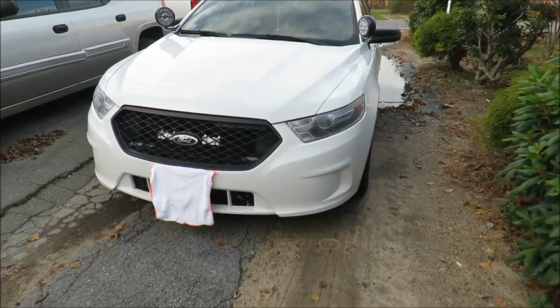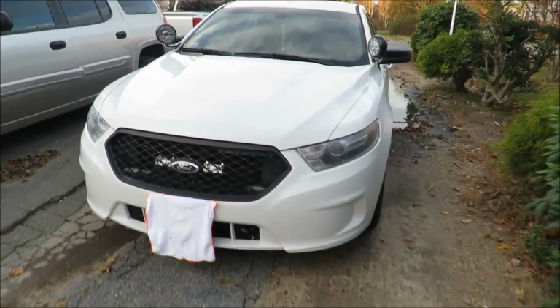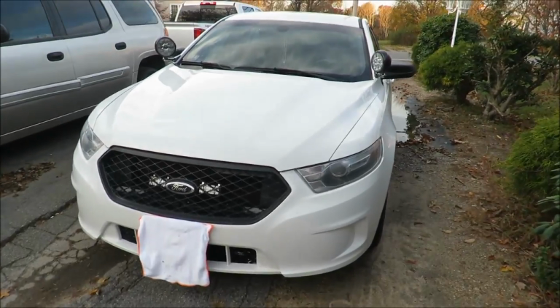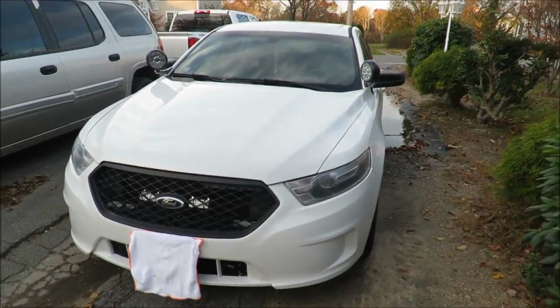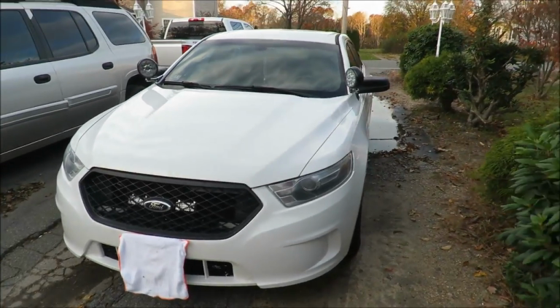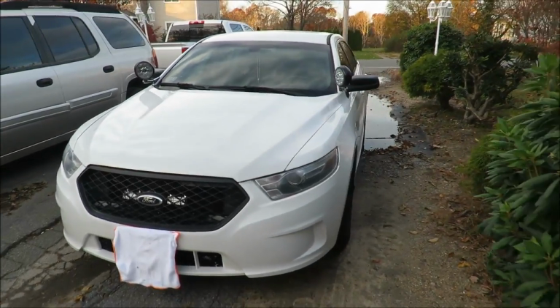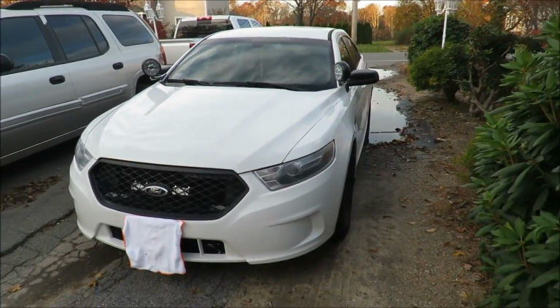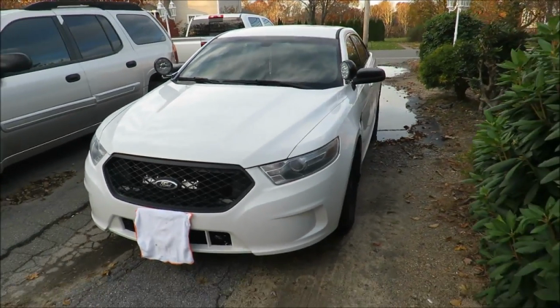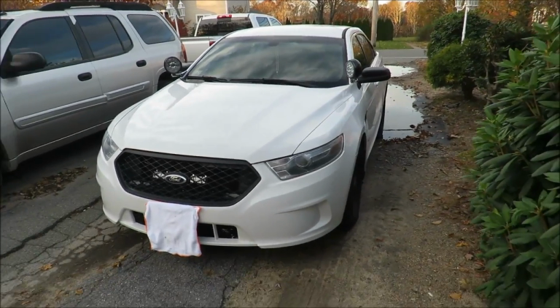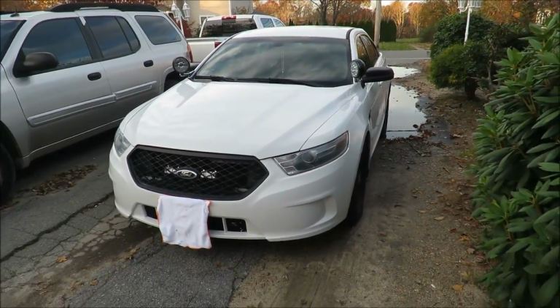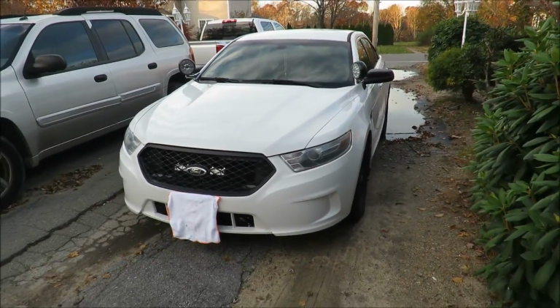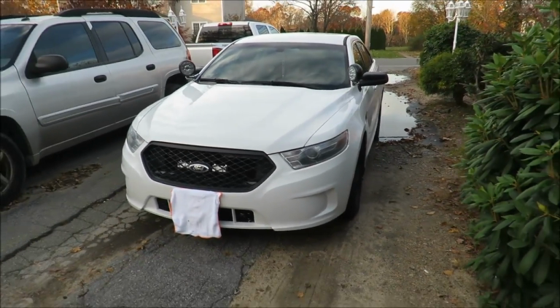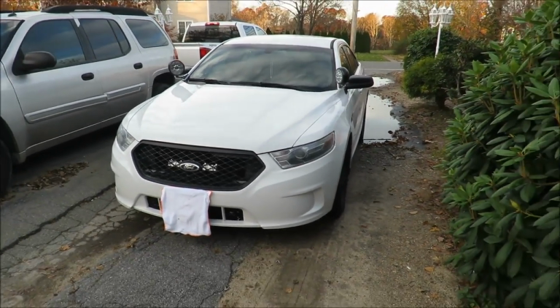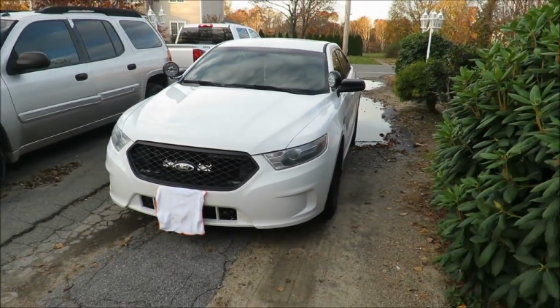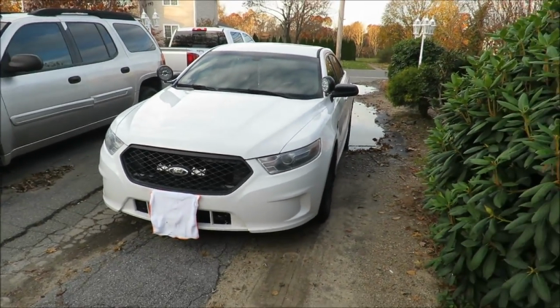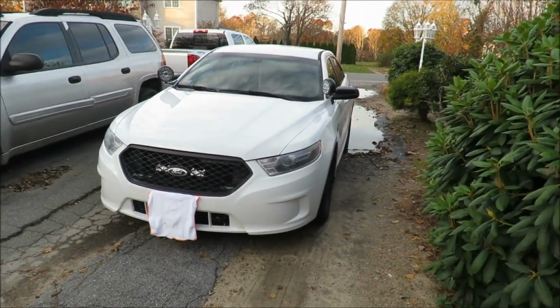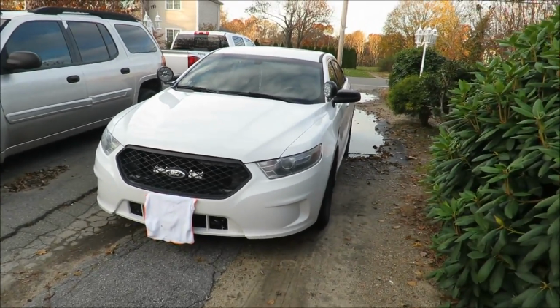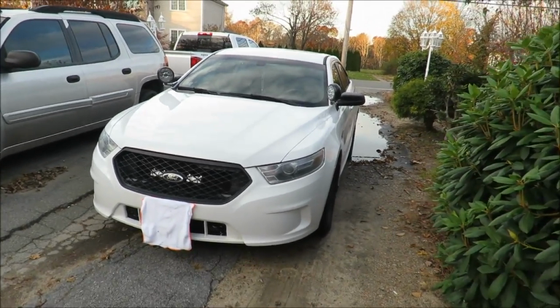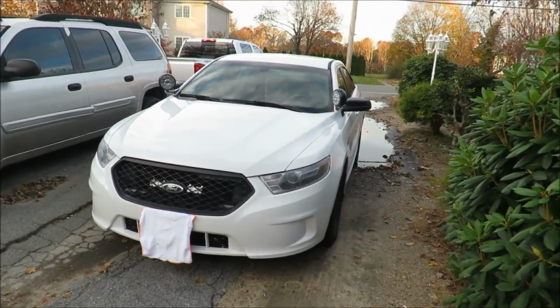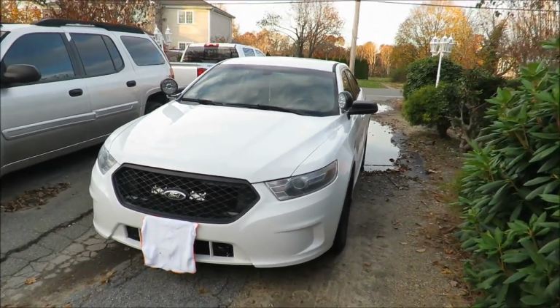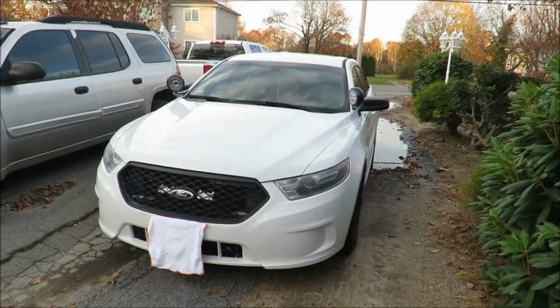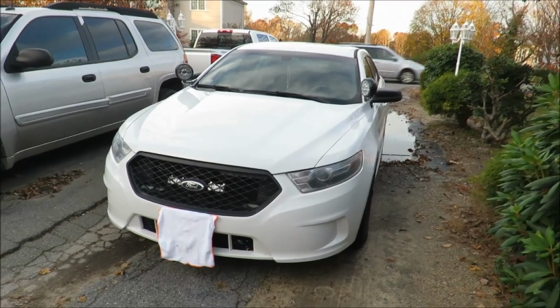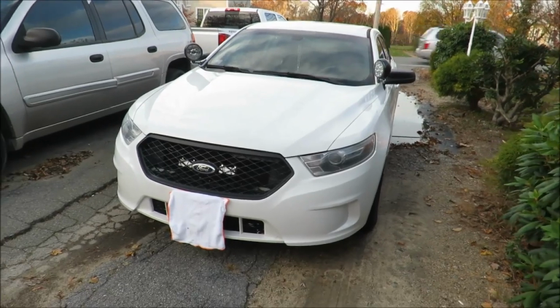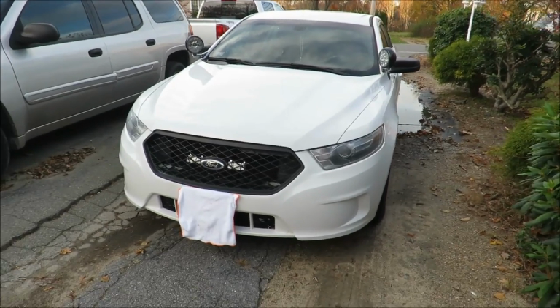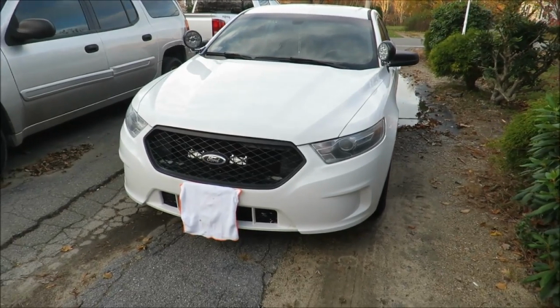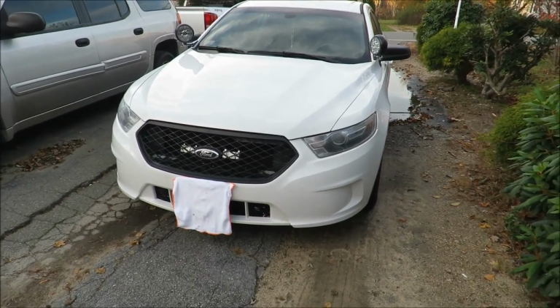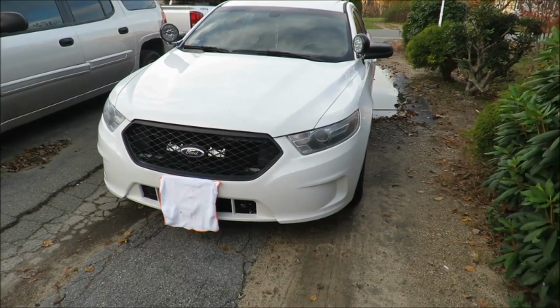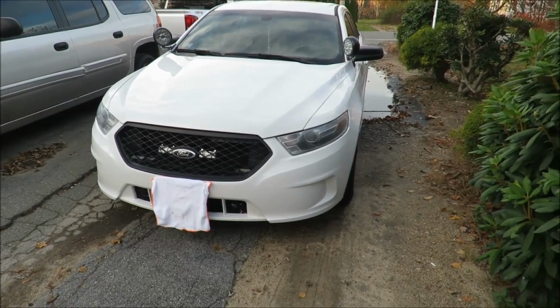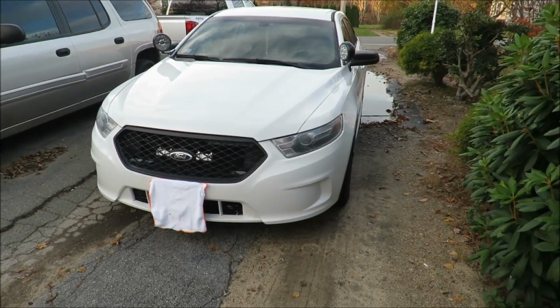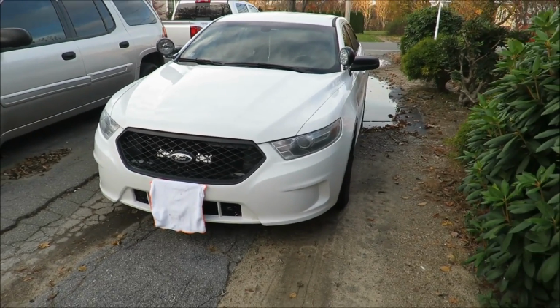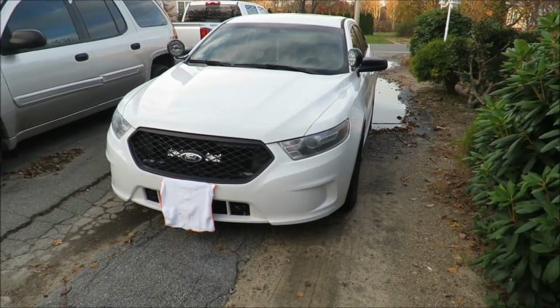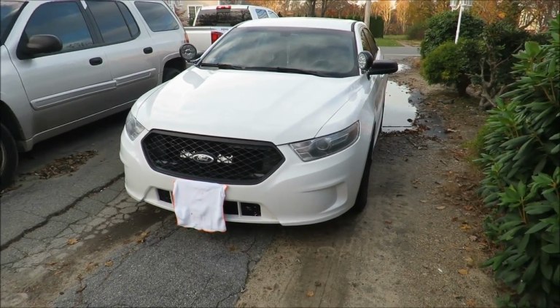What is up interceptor squad, welcome back to another video. As you guys can already see by the title, today we're talking push bars.